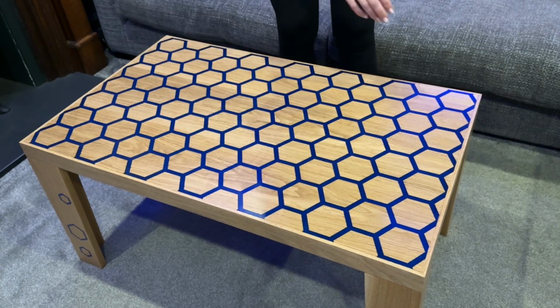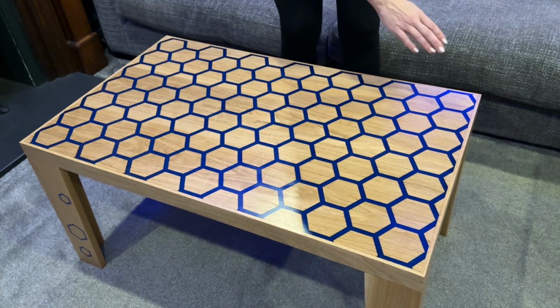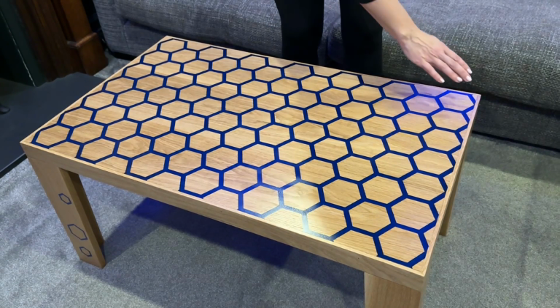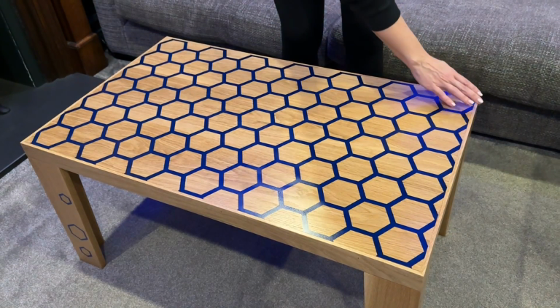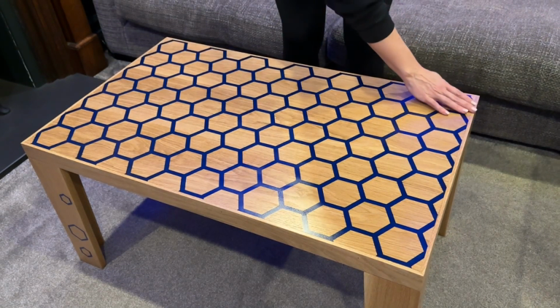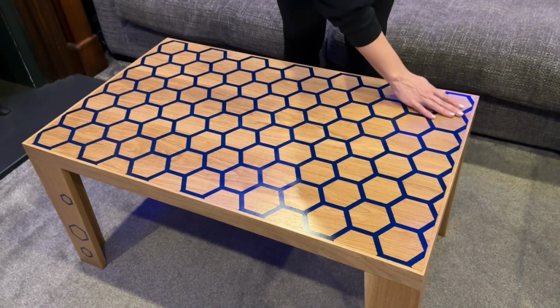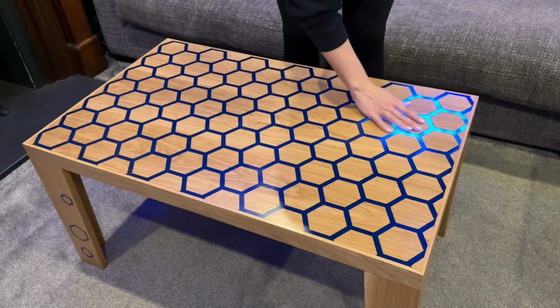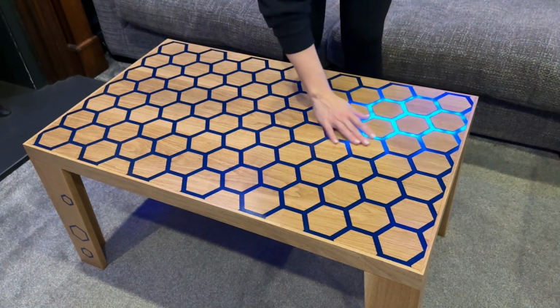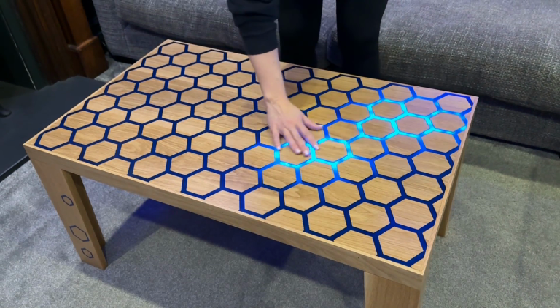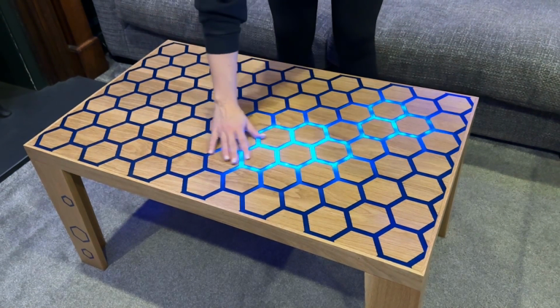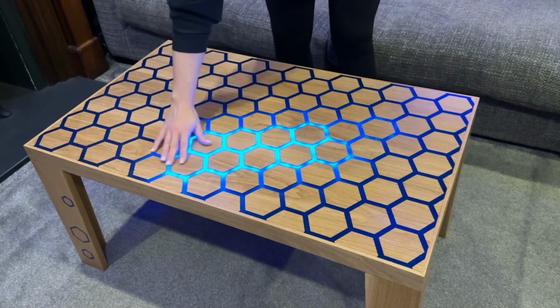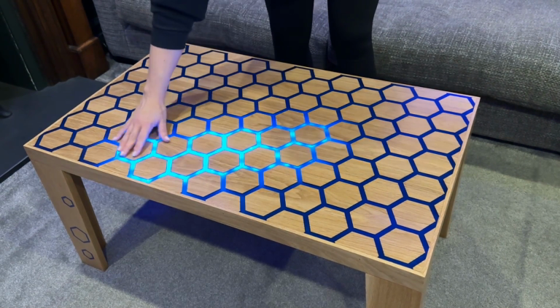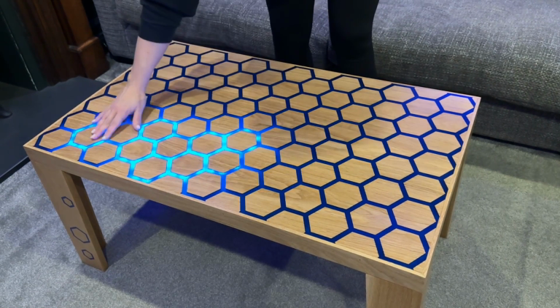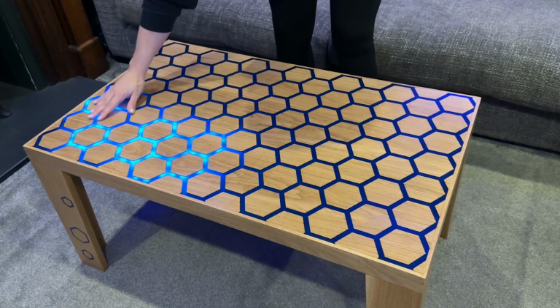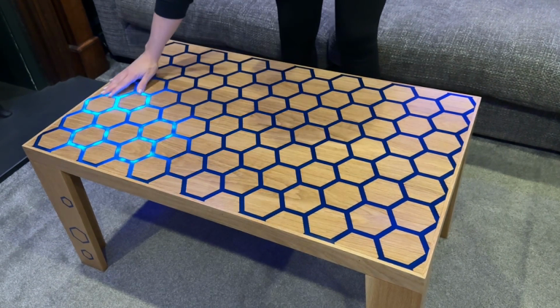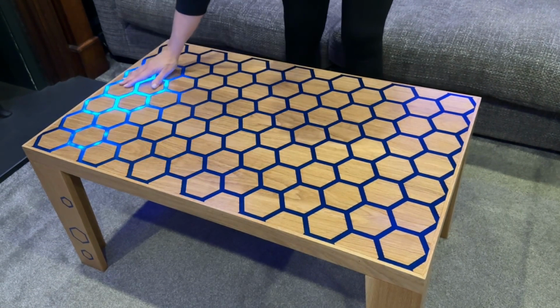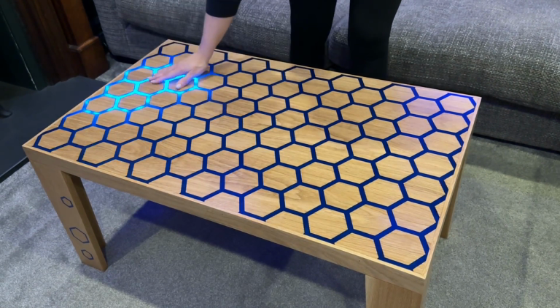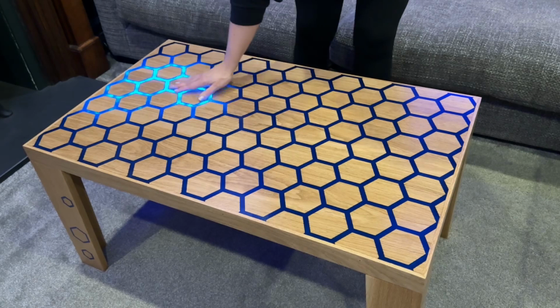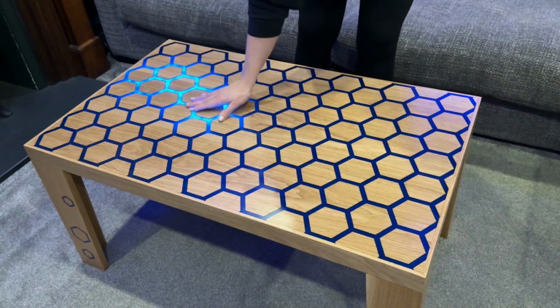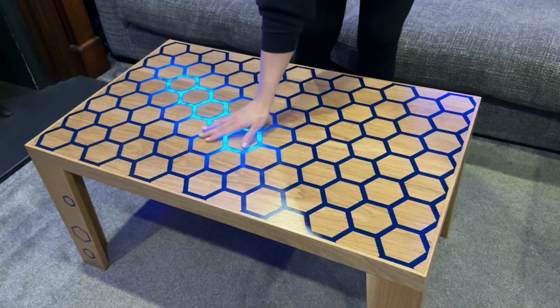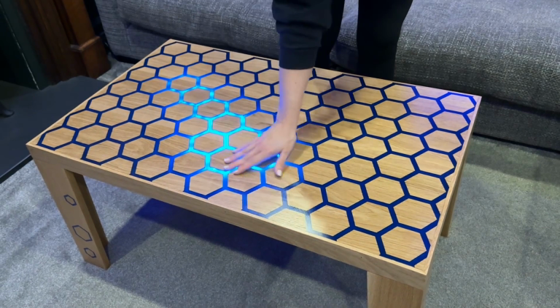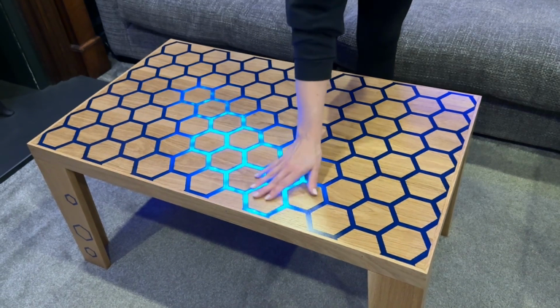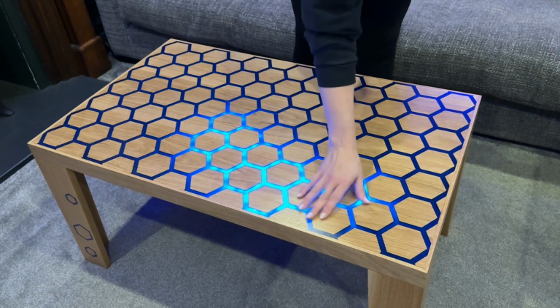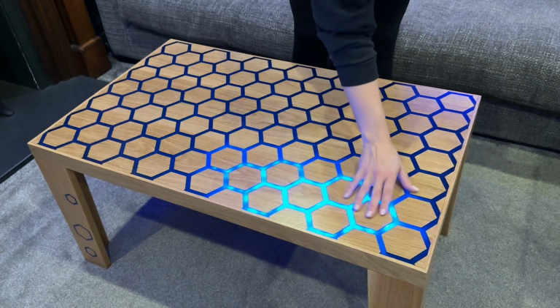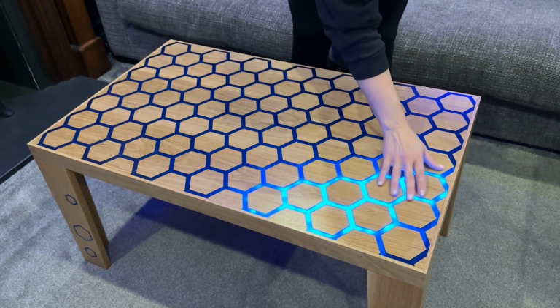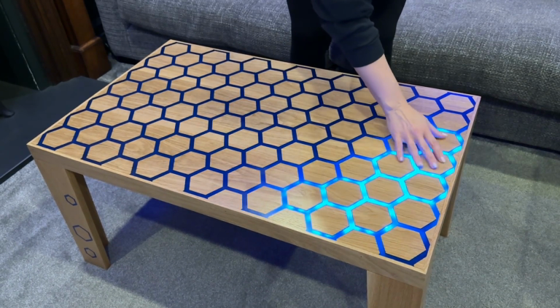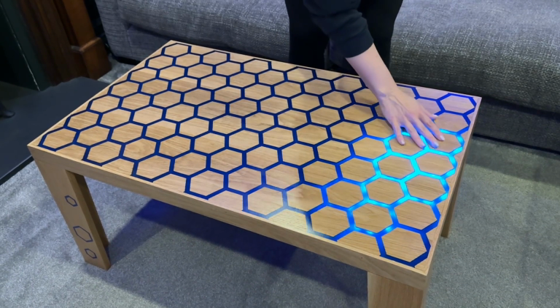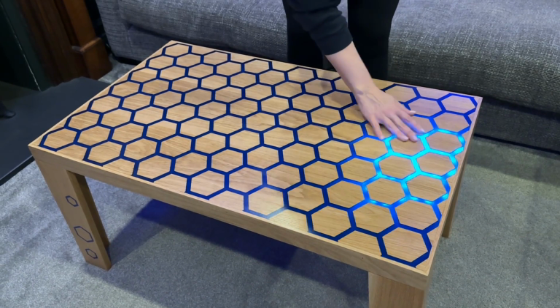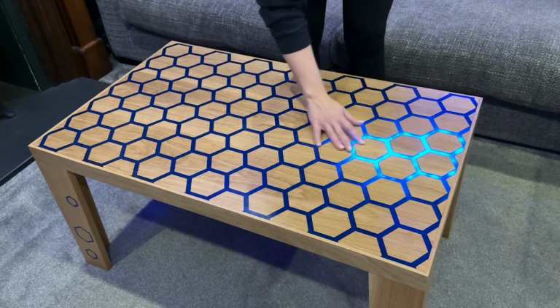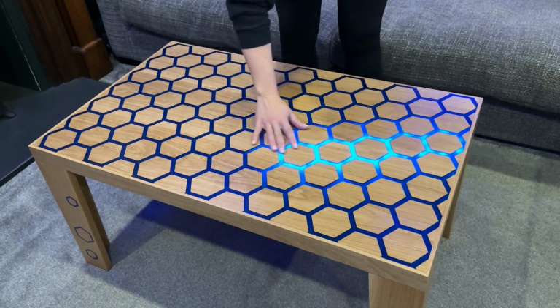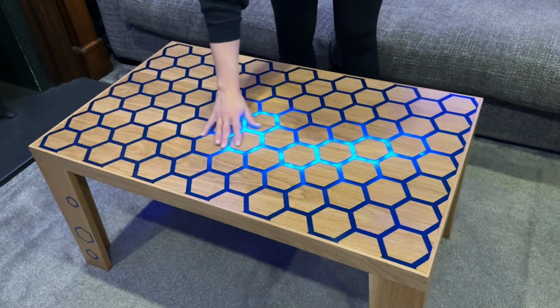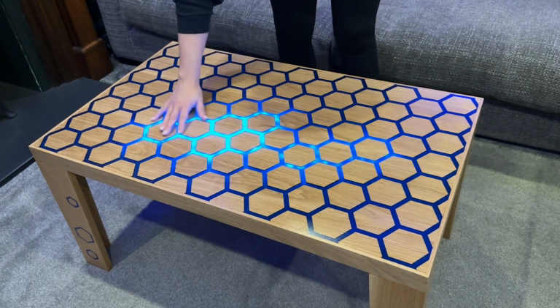I thought I'd show you the finished version of the smart table before I take you through this video, which is the making of it.